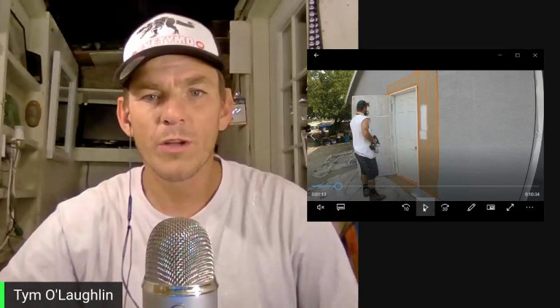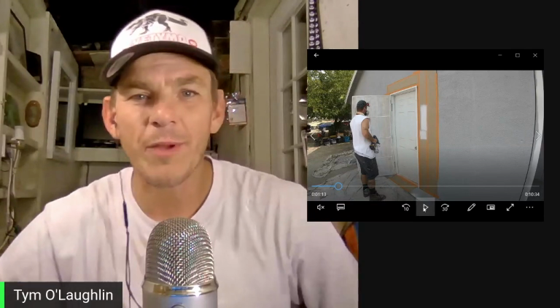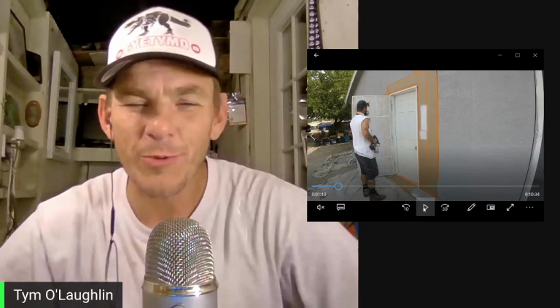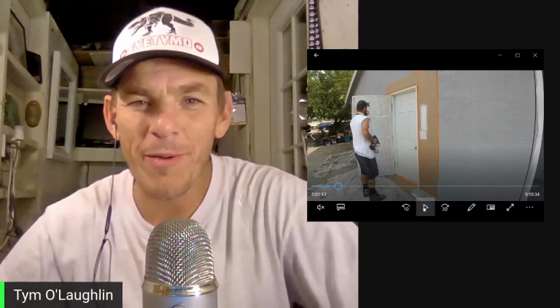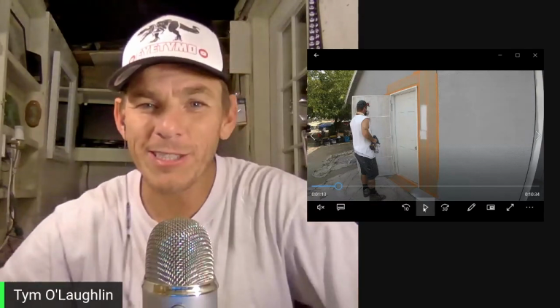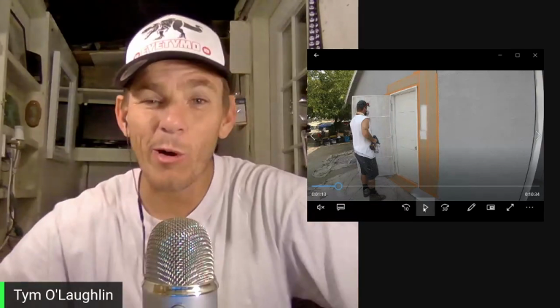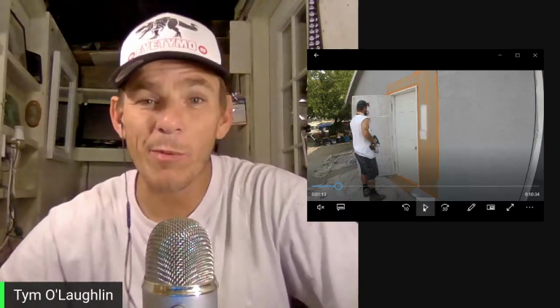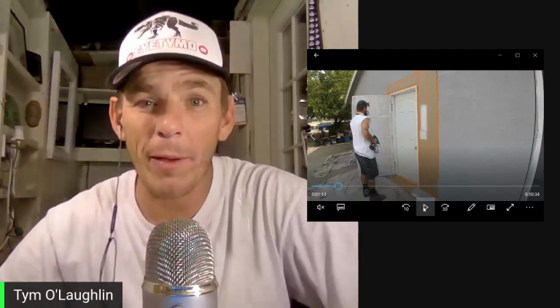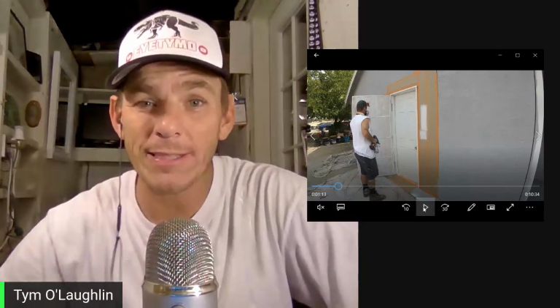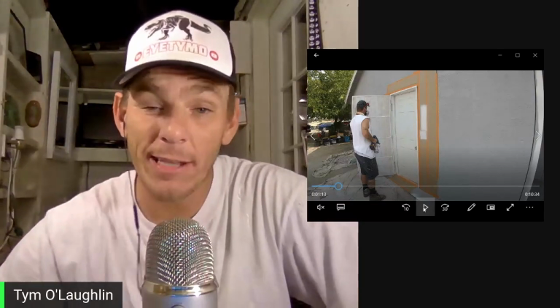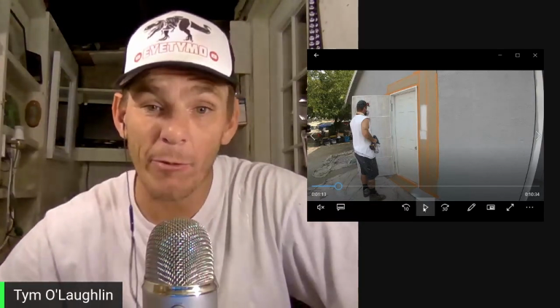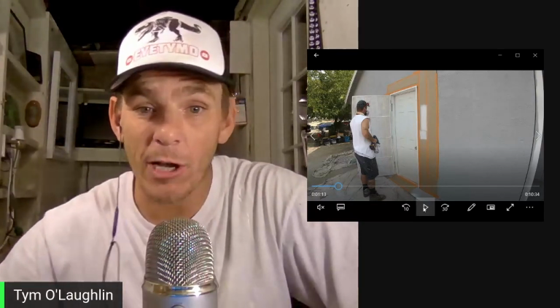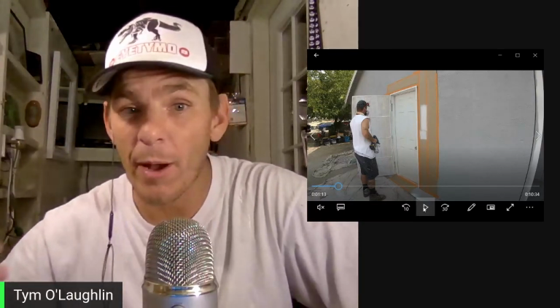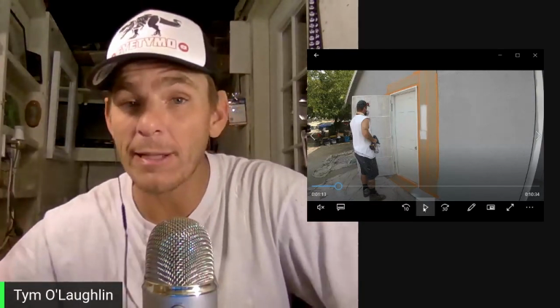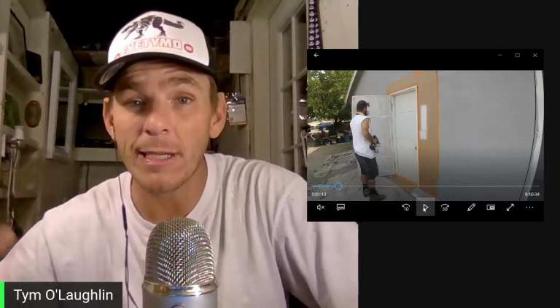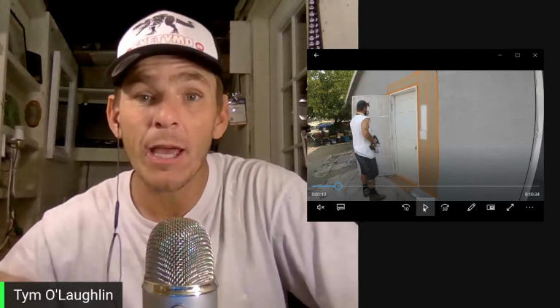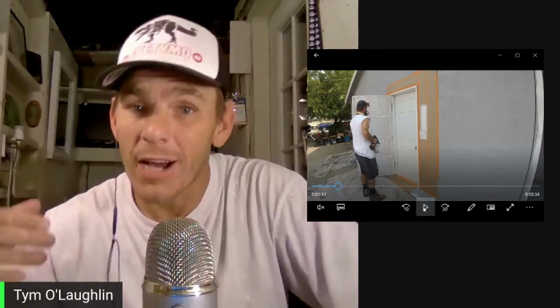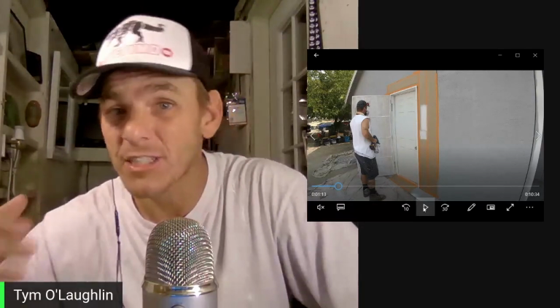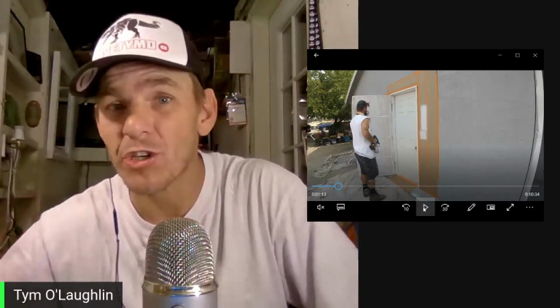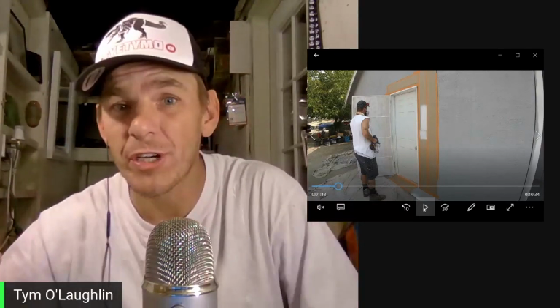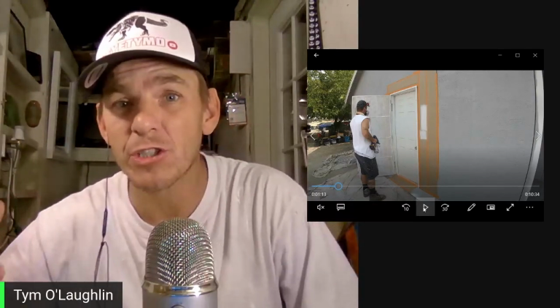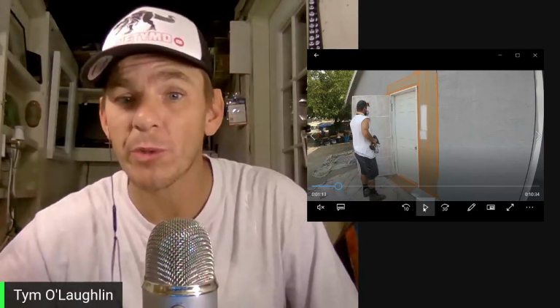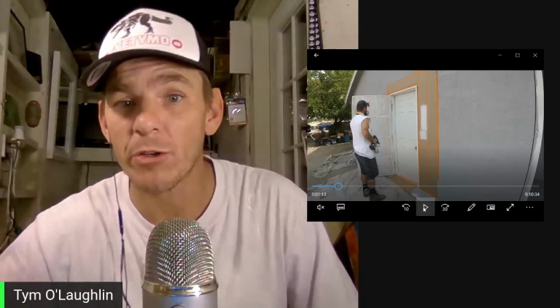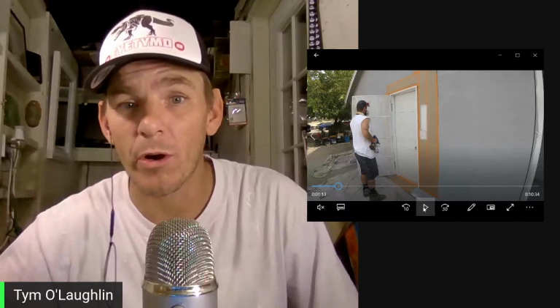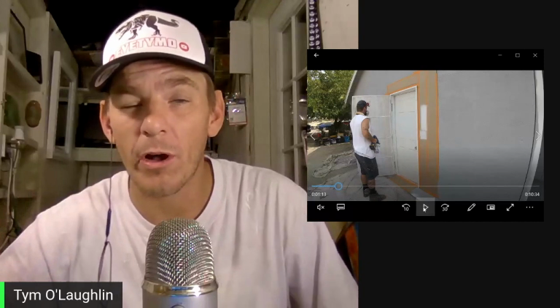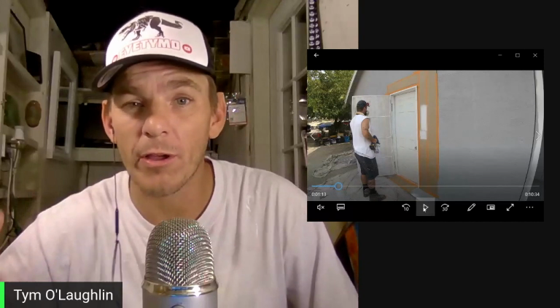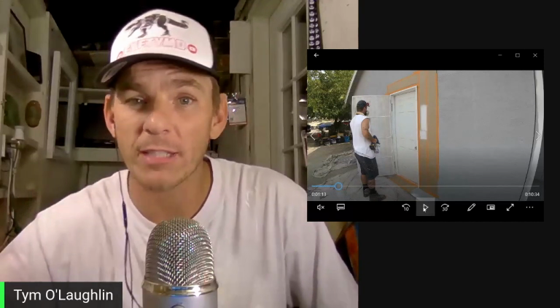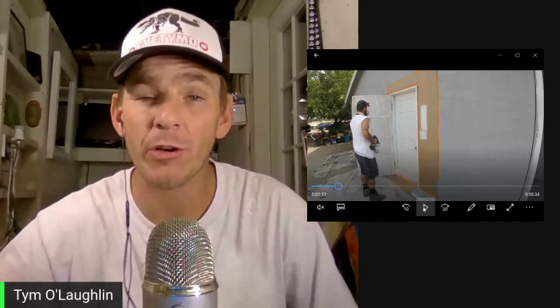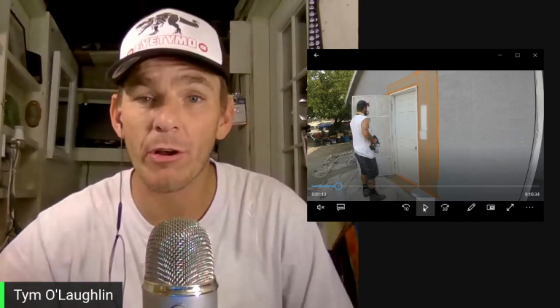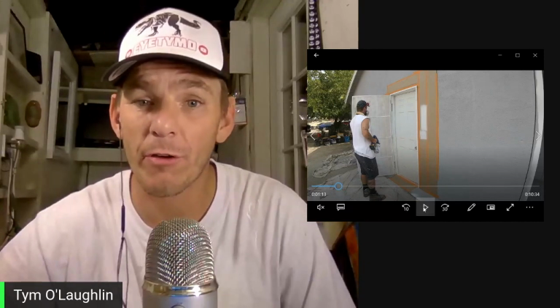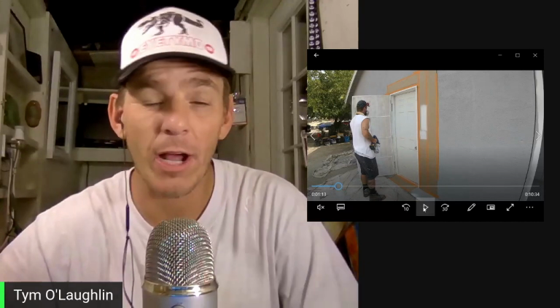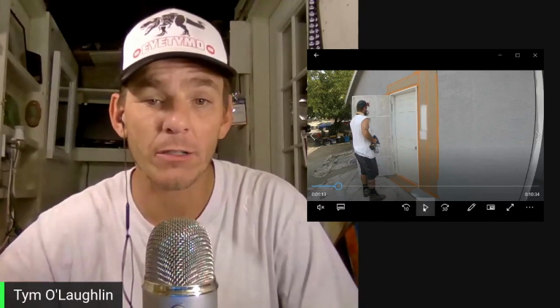What's up, guys? Welcome back. It's Timo with Timo Paints, and today we're going to talk about painting a security screen door on the exterior of your house.